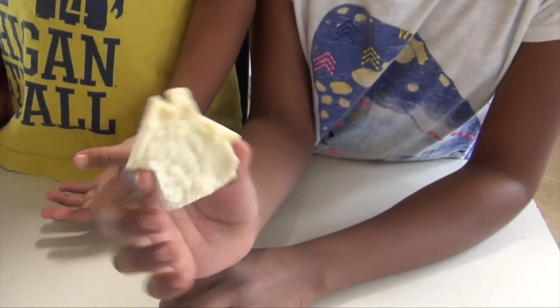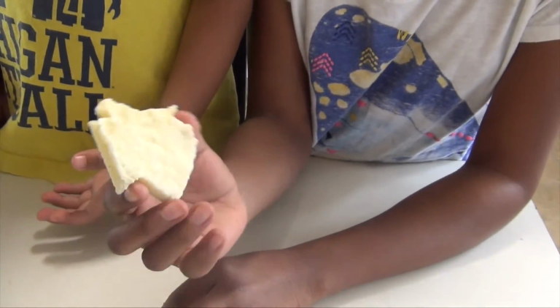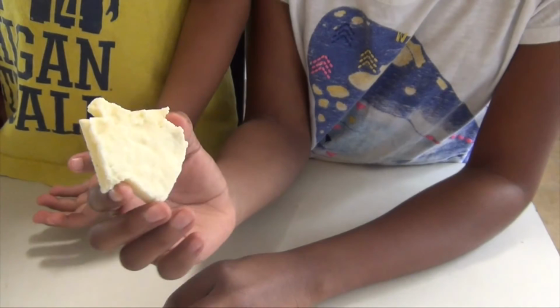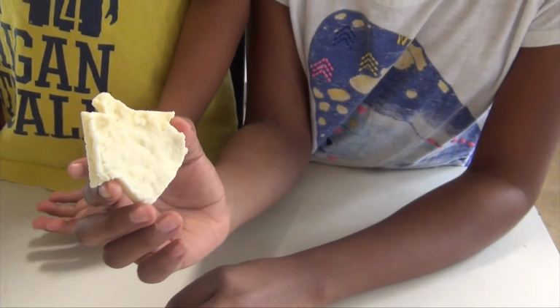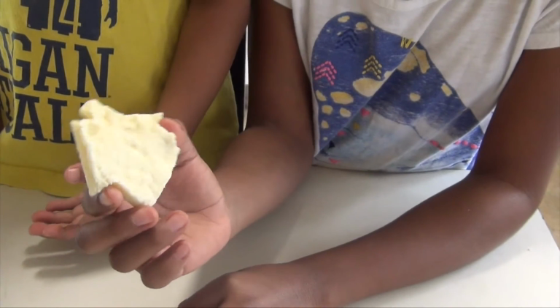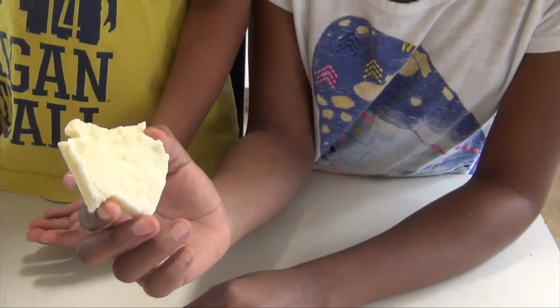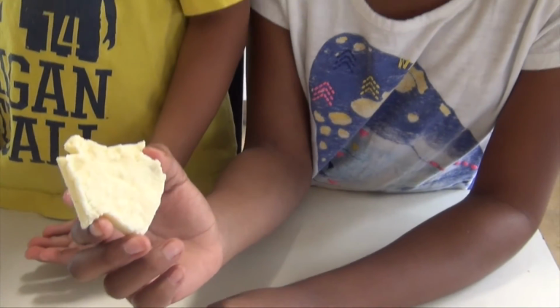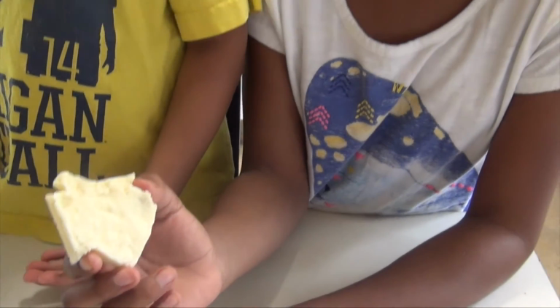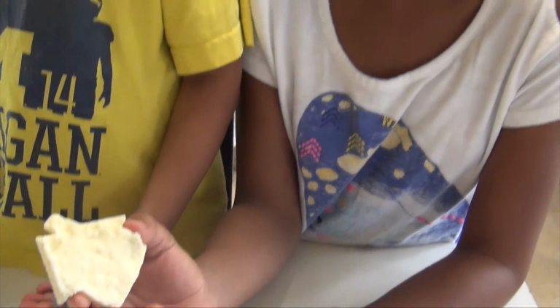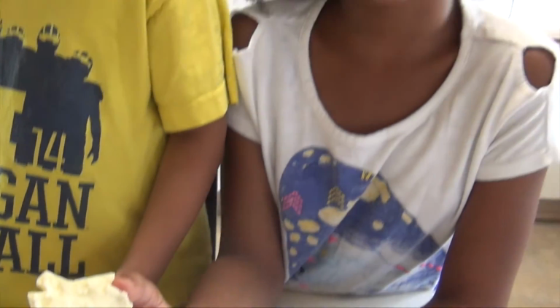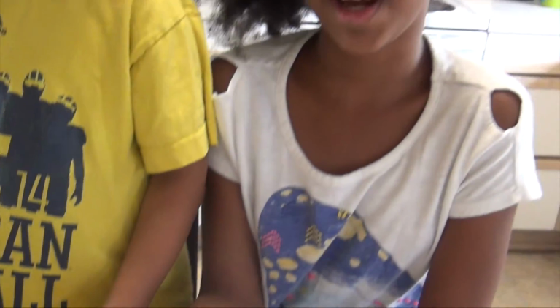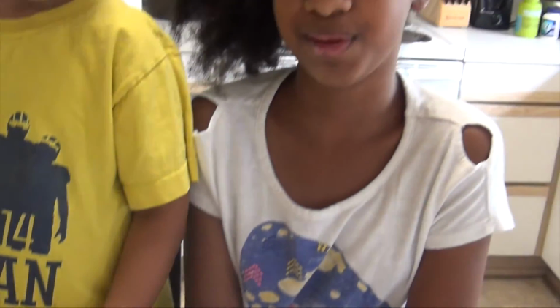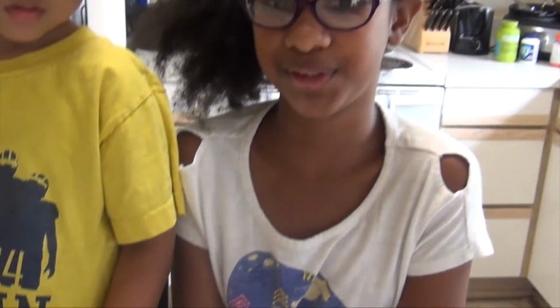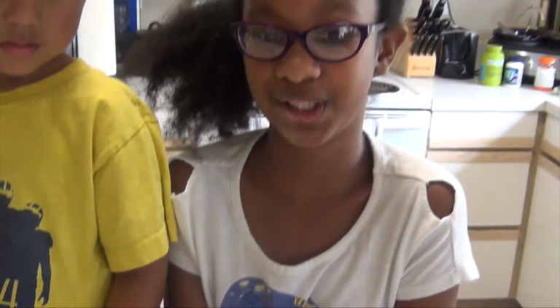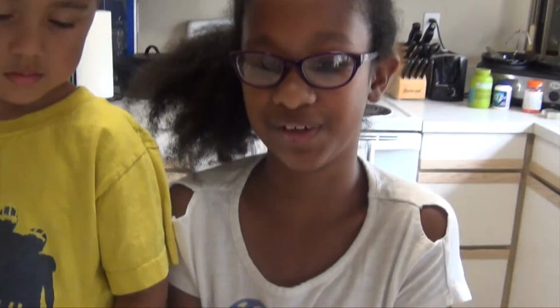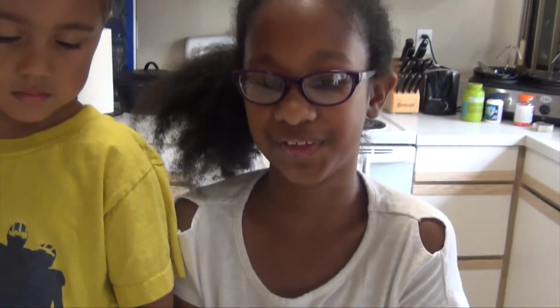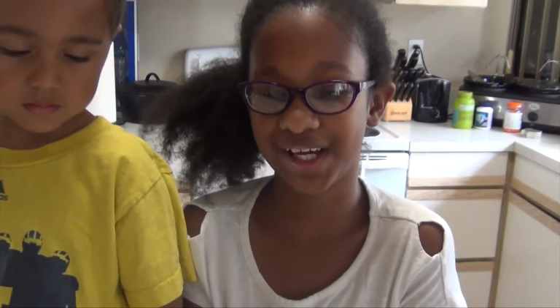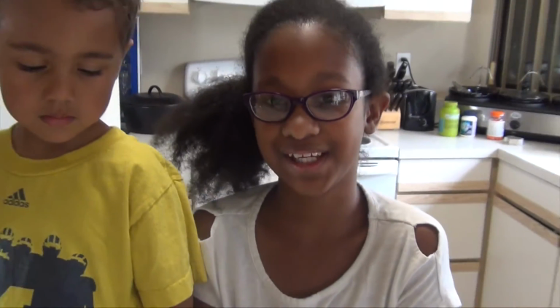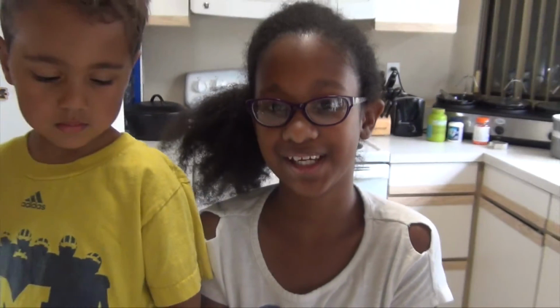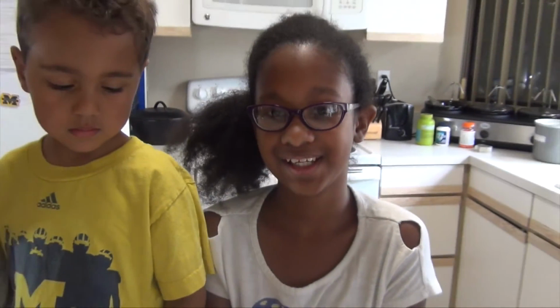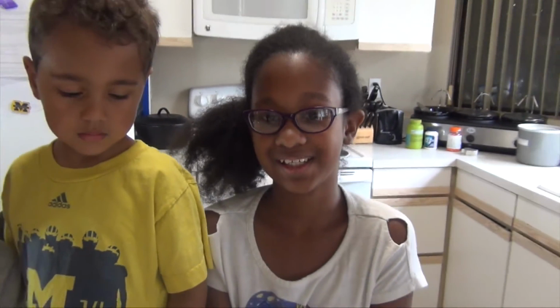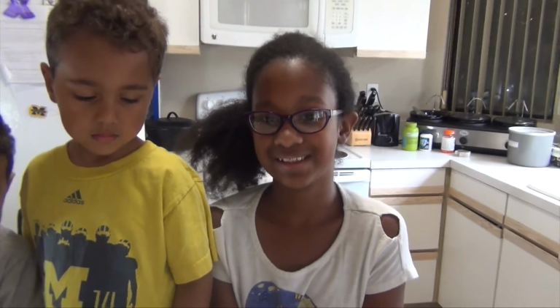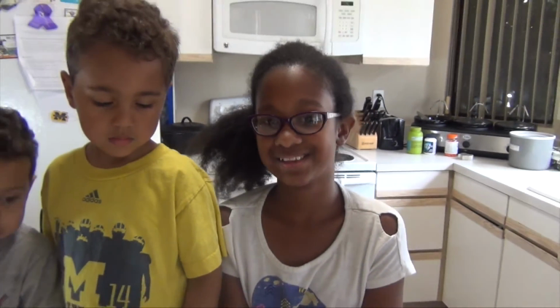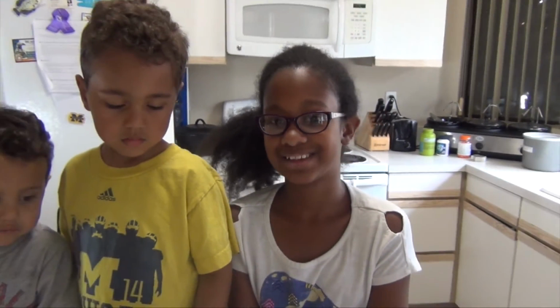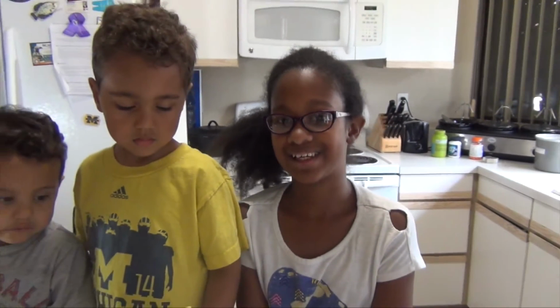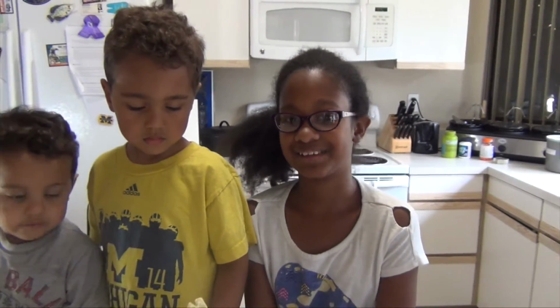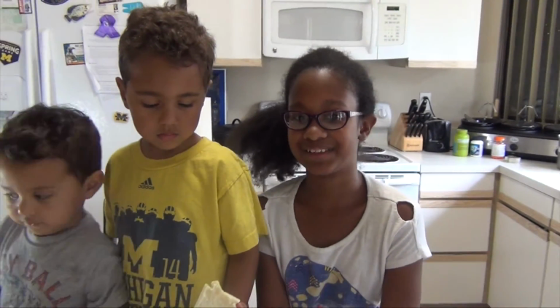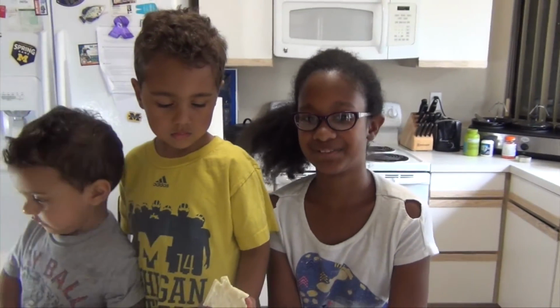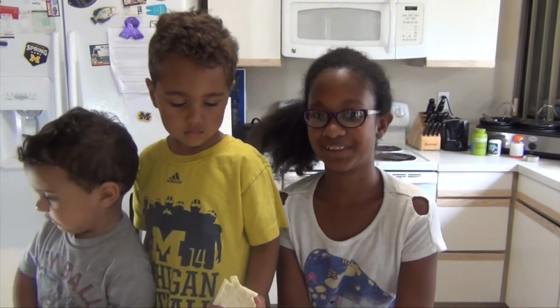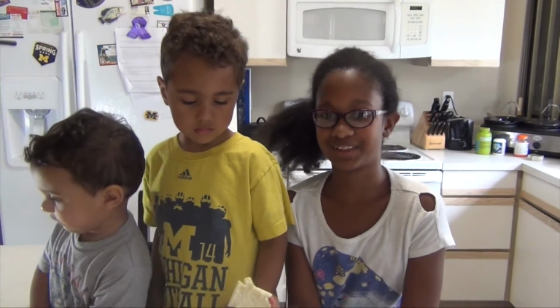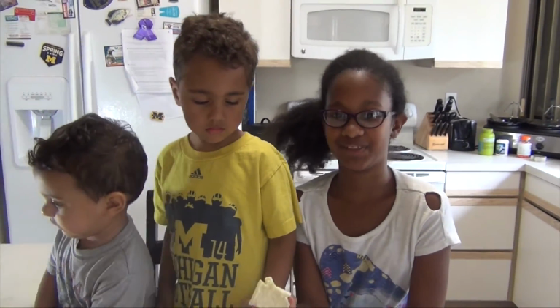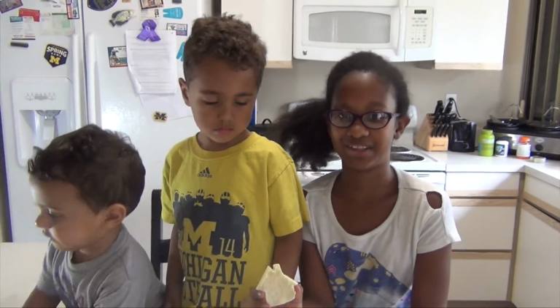Thank you for watching this video. Subscribe, share, and like, and I'll see you for the next video.